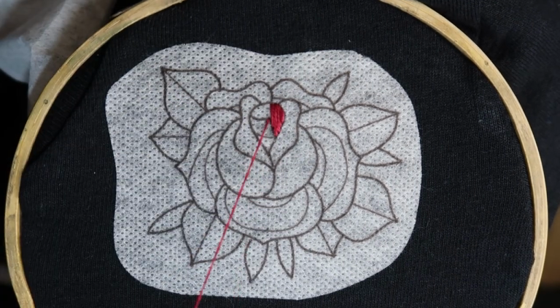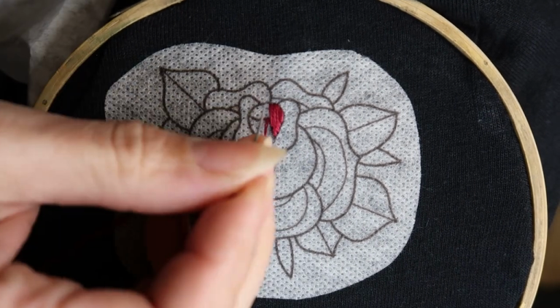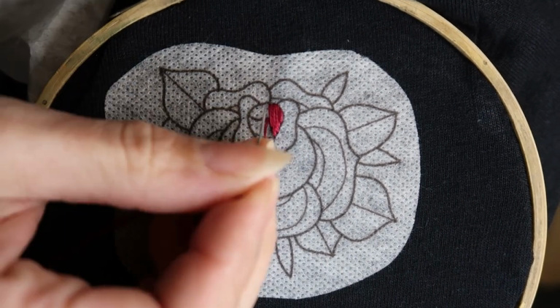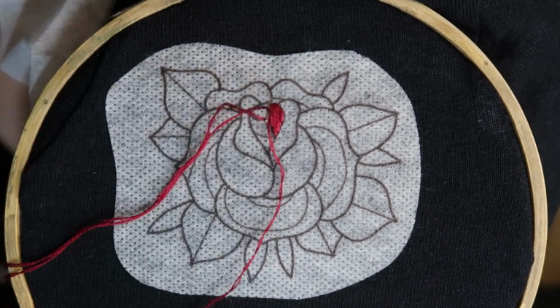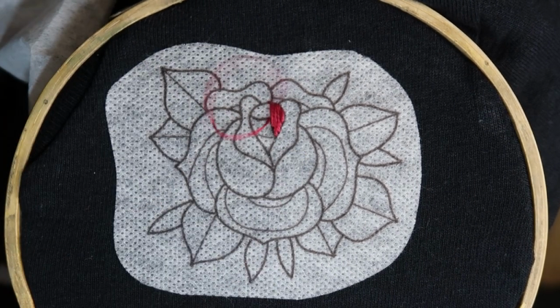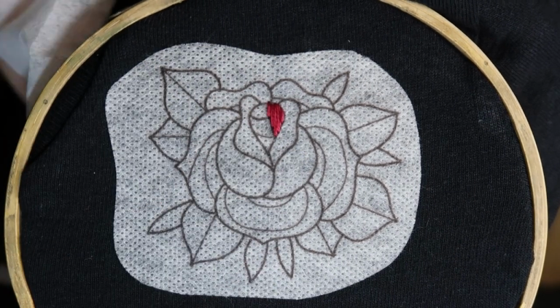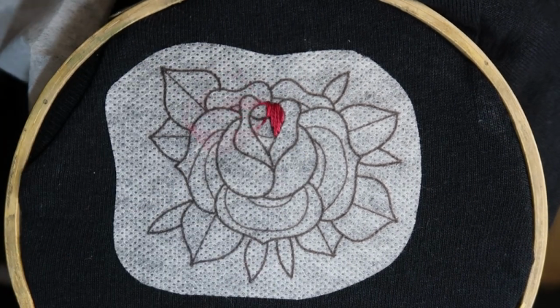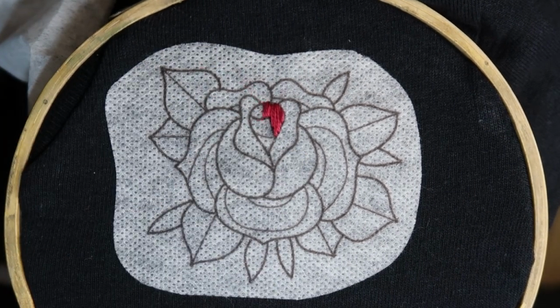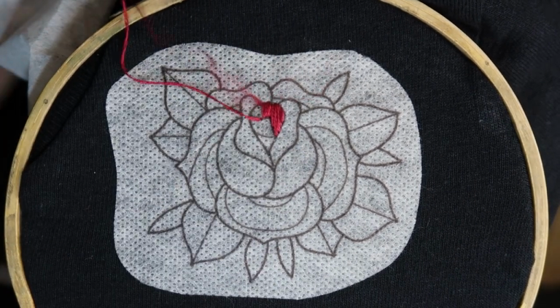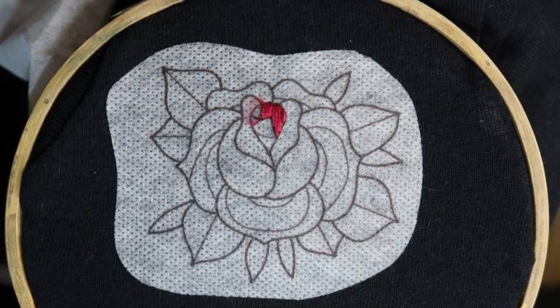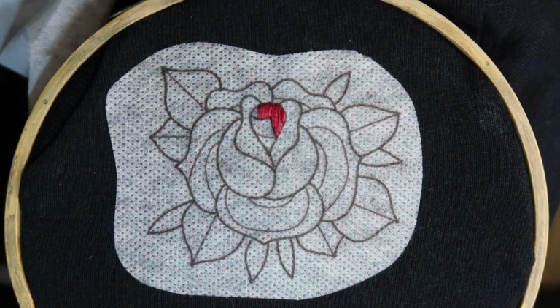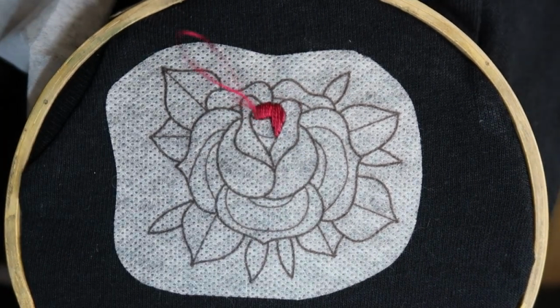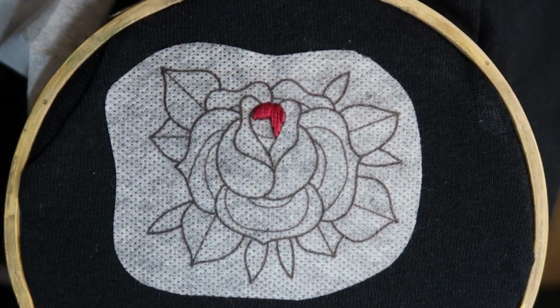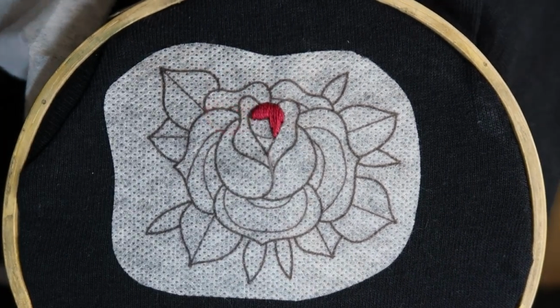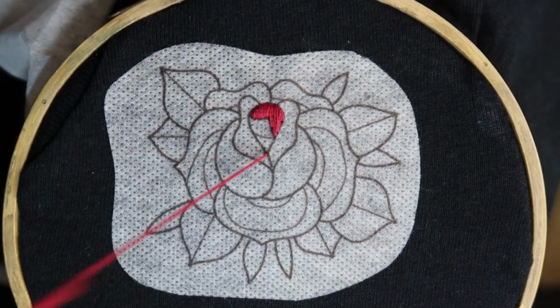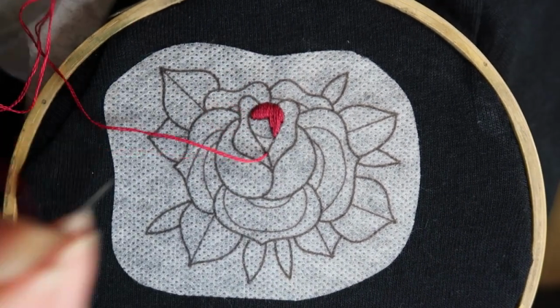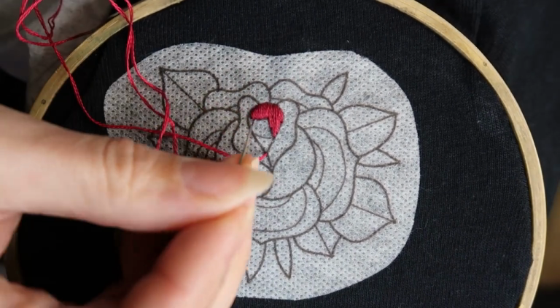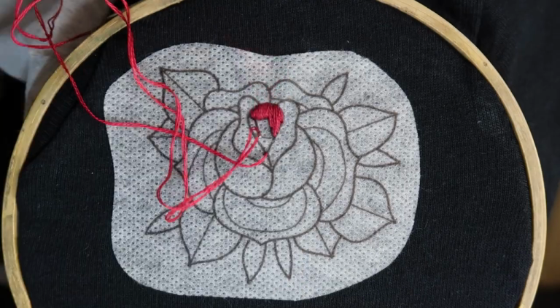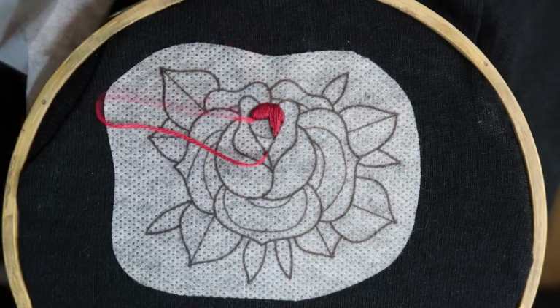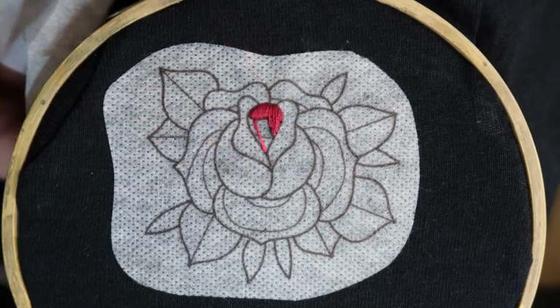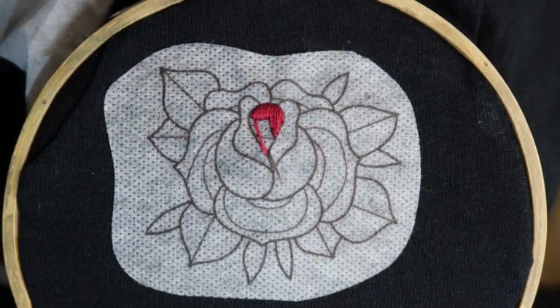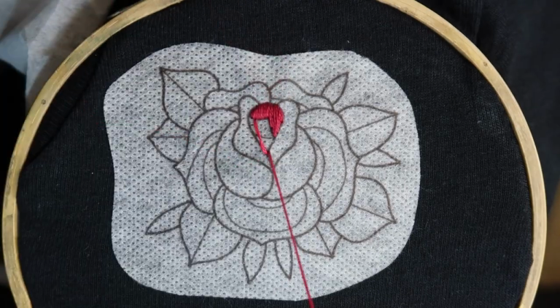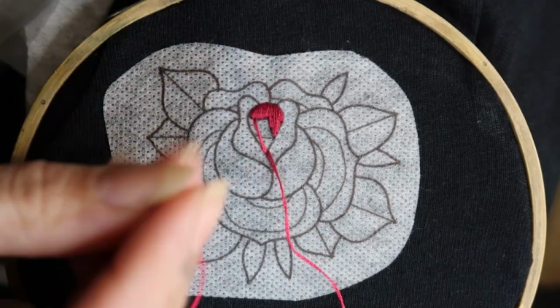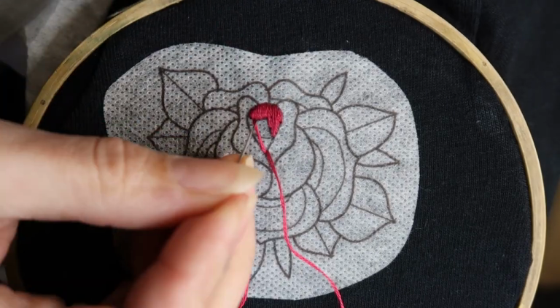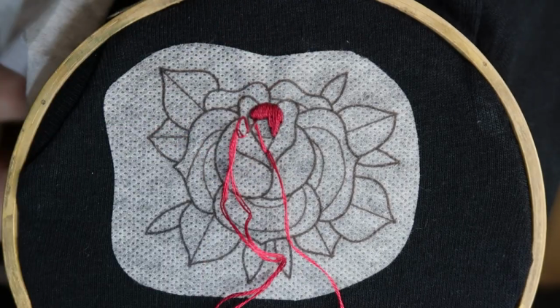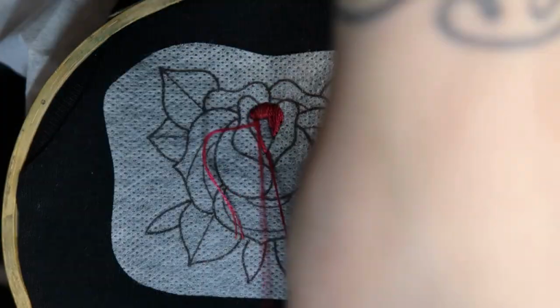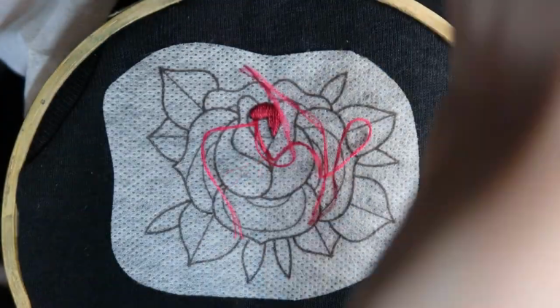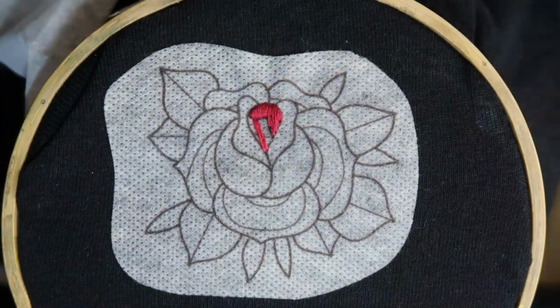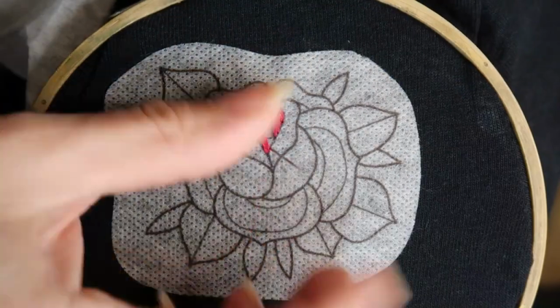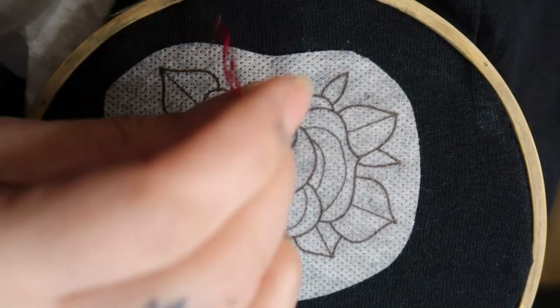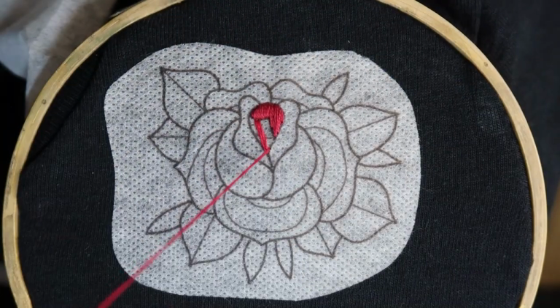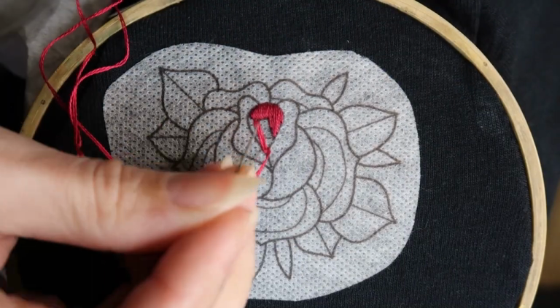If you'd like to watch me embroider this rose, I have a full time-lapse video available in the card above or in the description below.